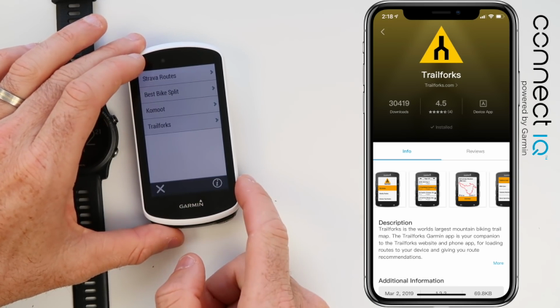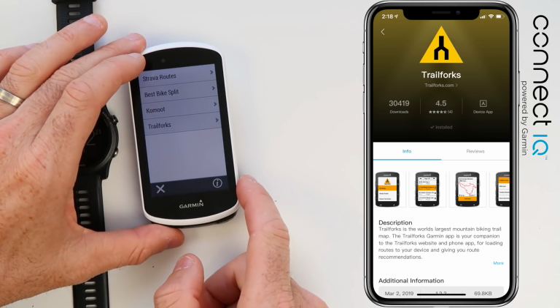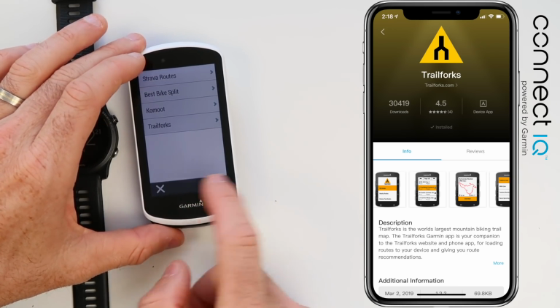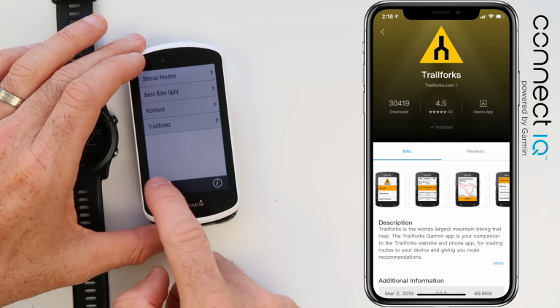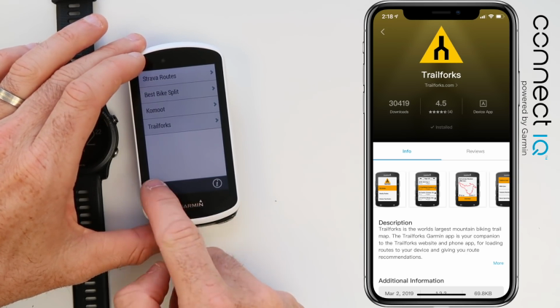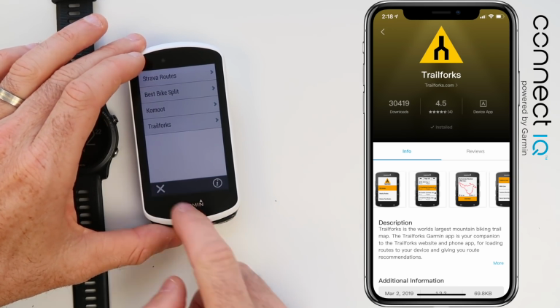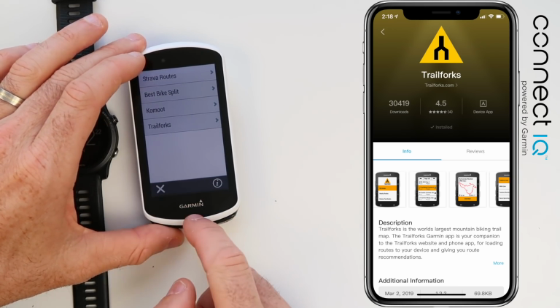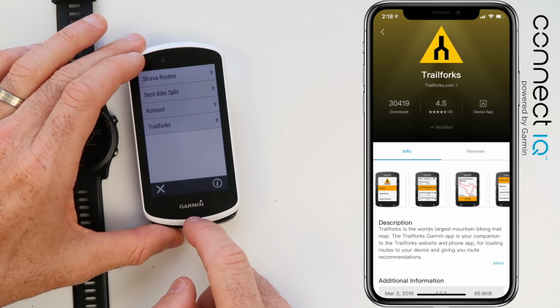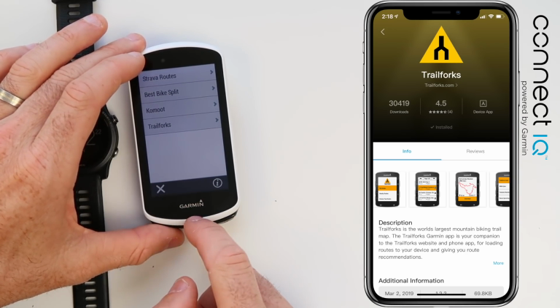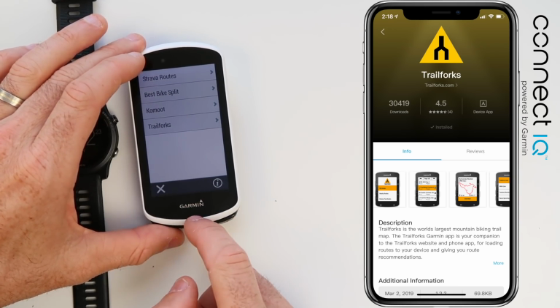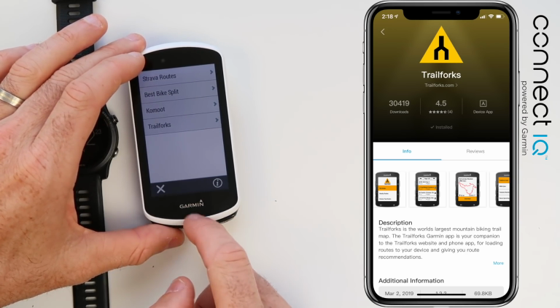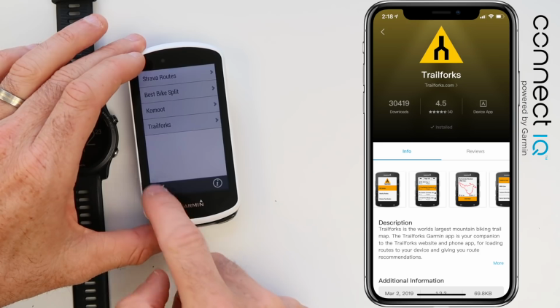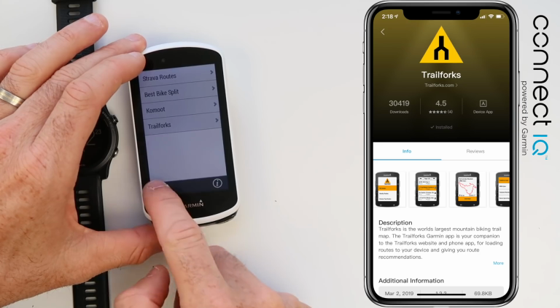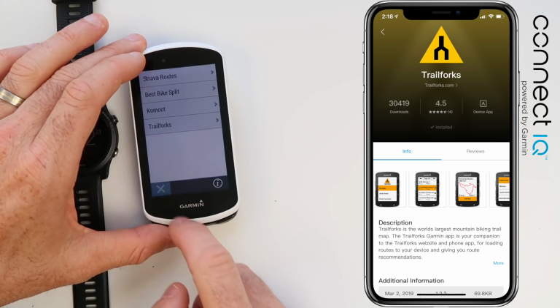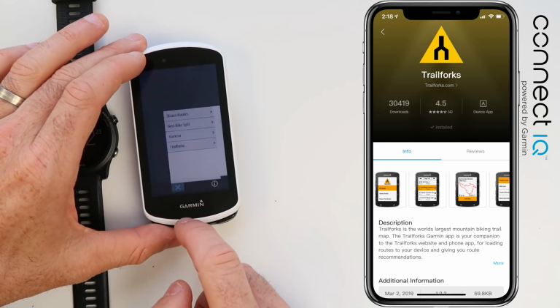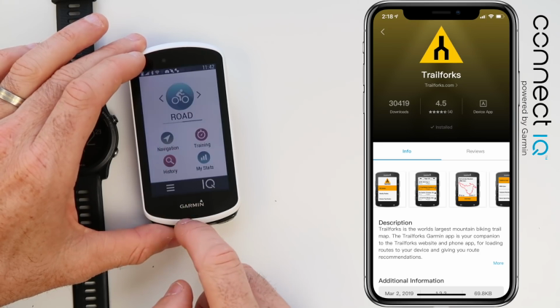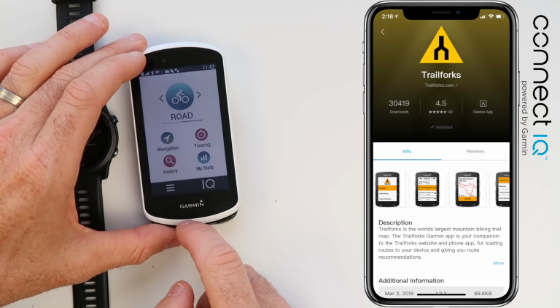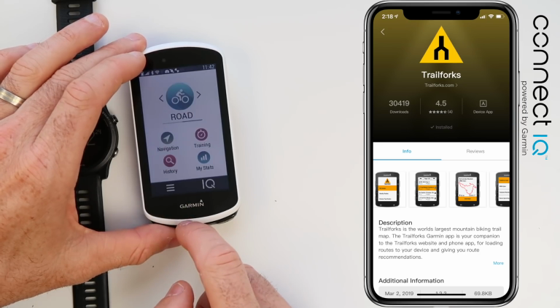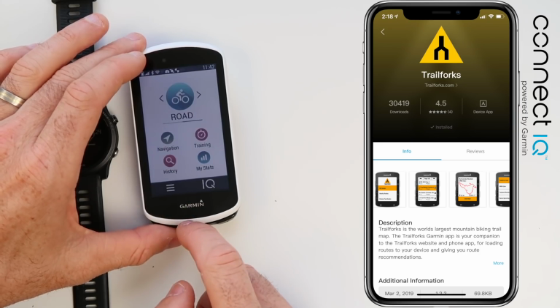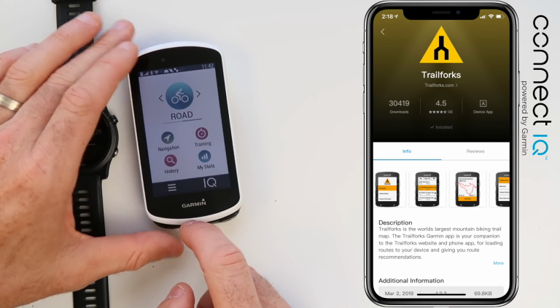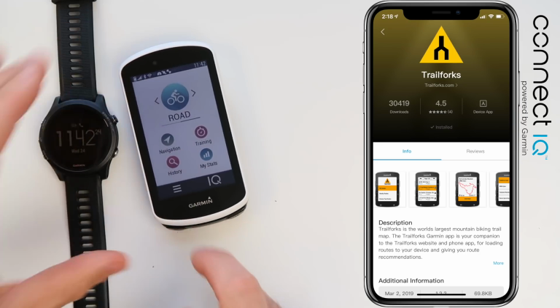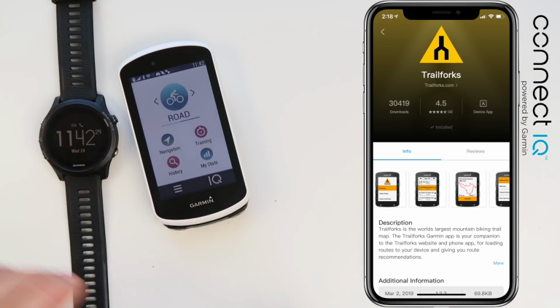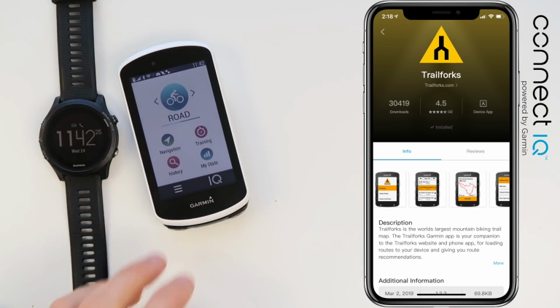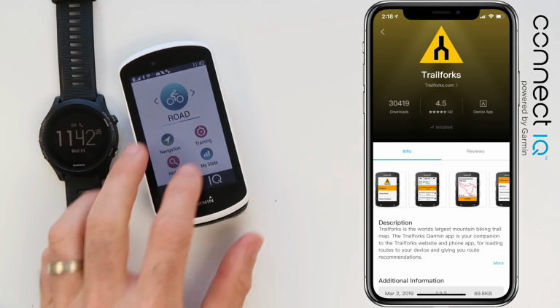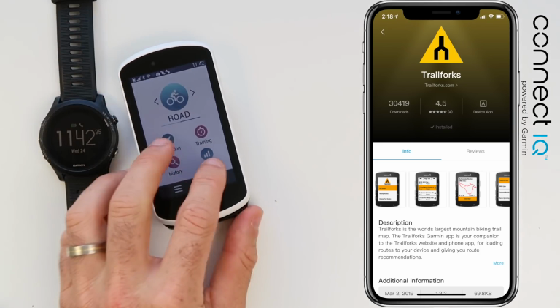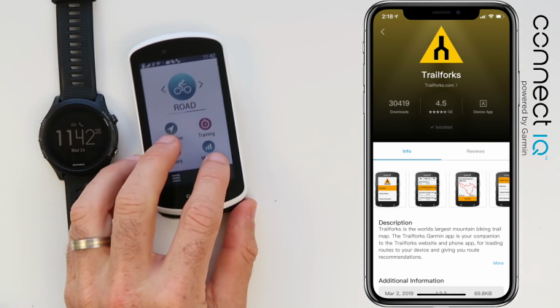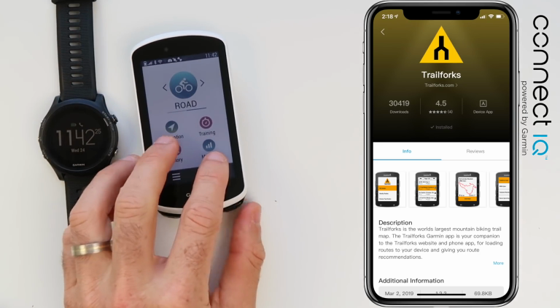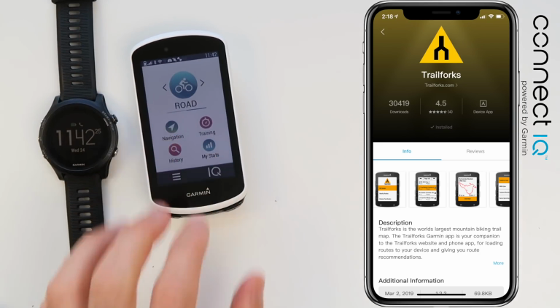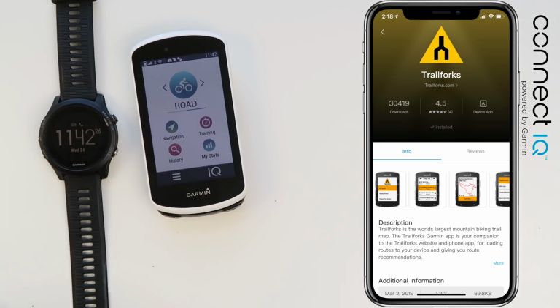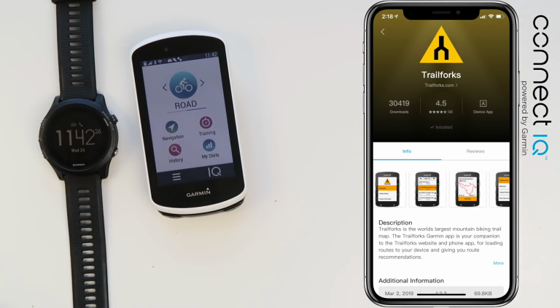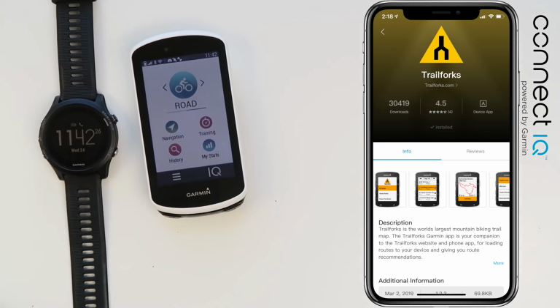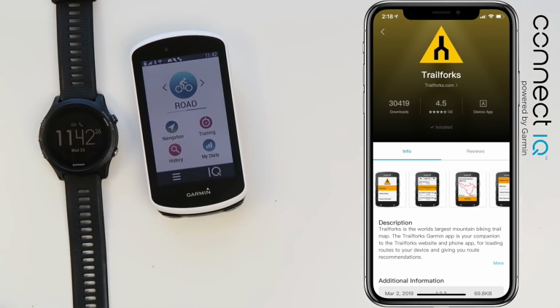So that's not a full review of Trail Forks — just showing you how easy it is to sync up the apps and get things working.